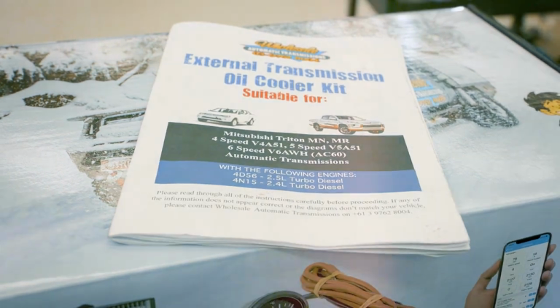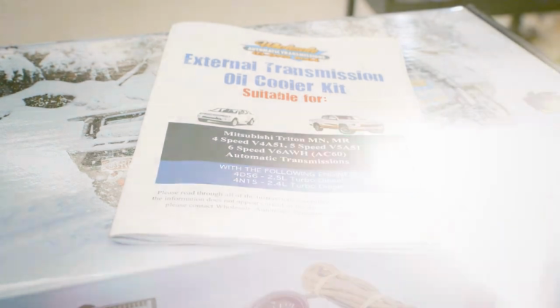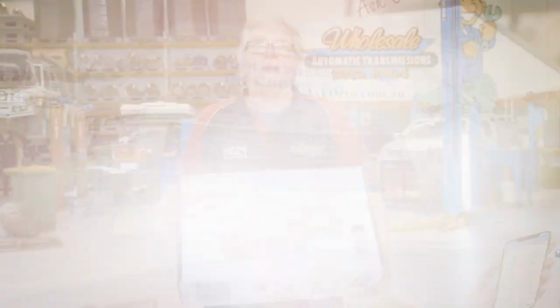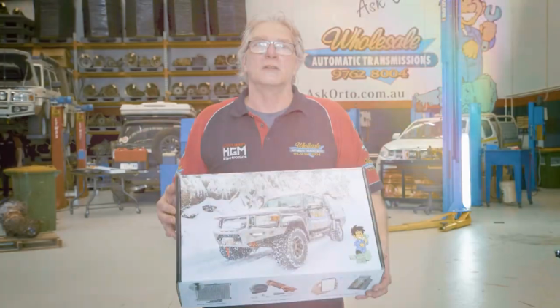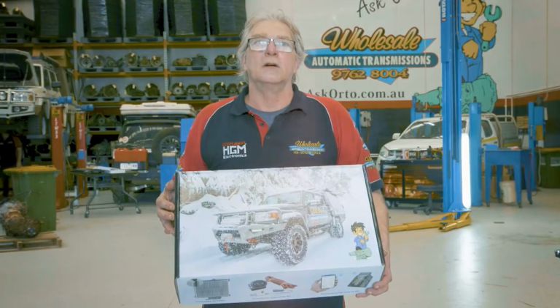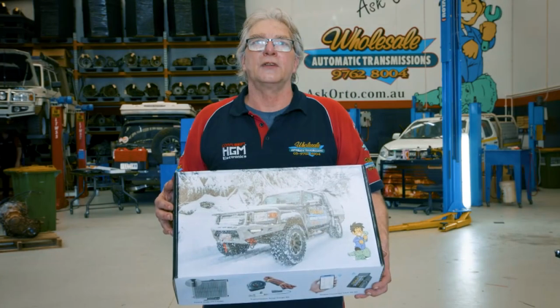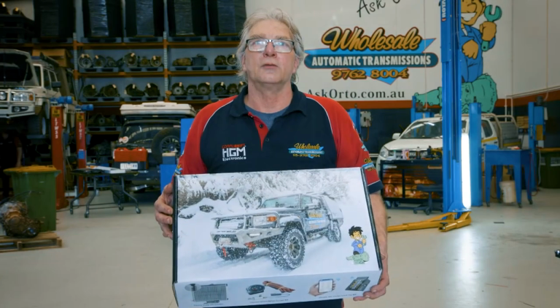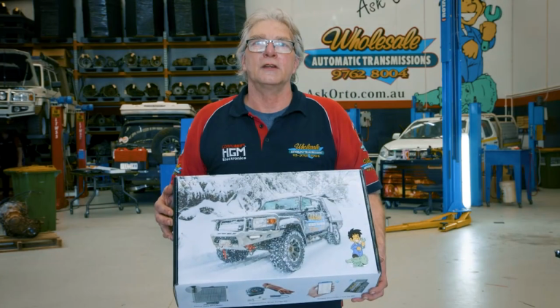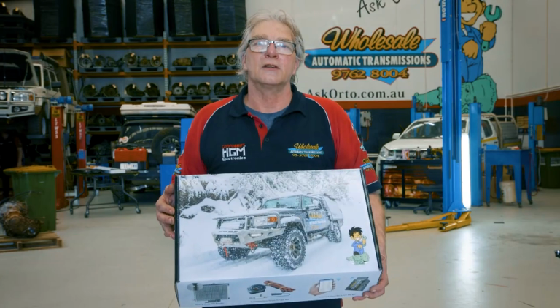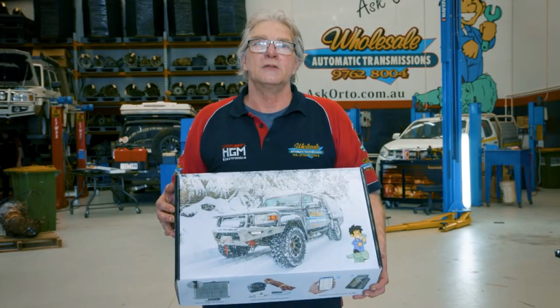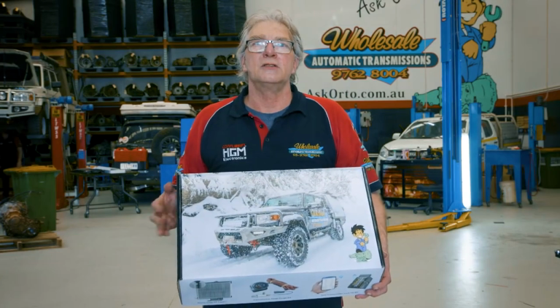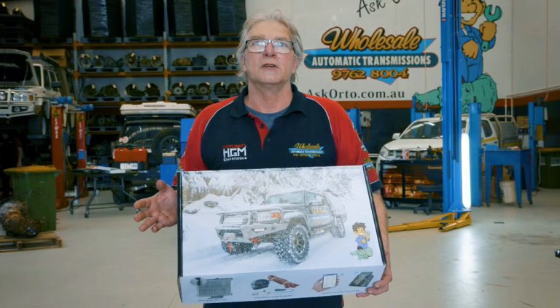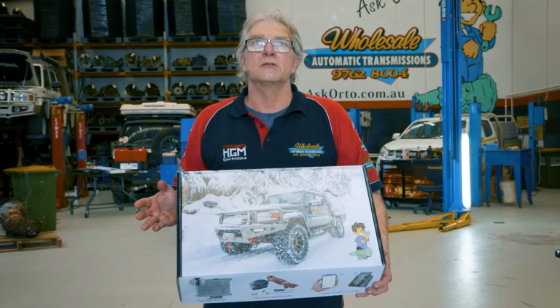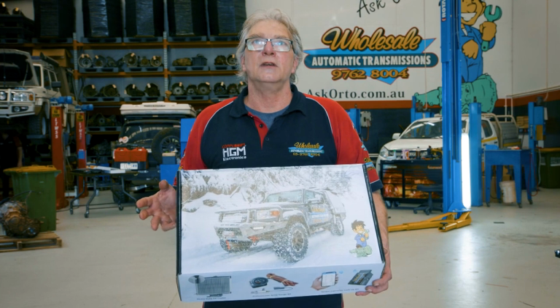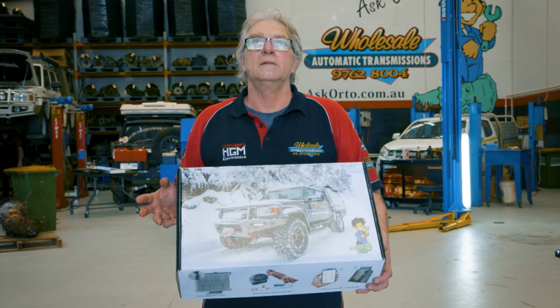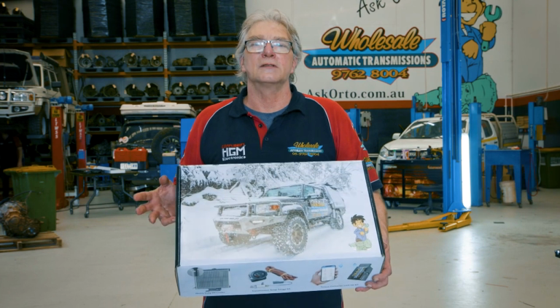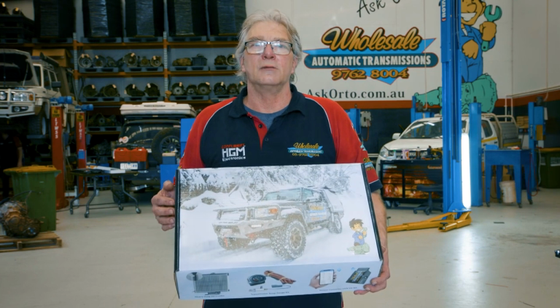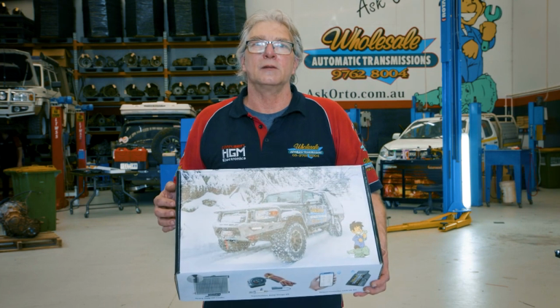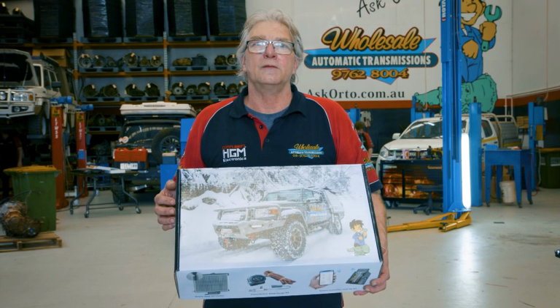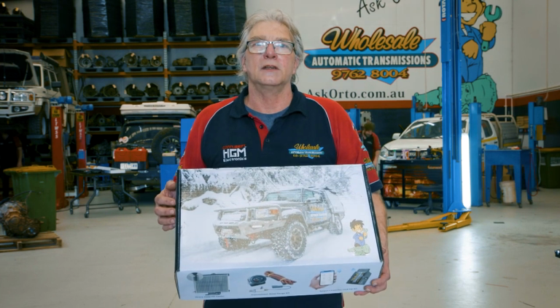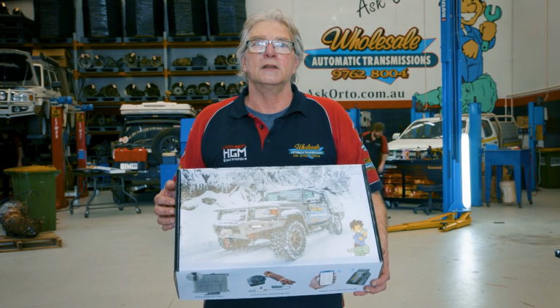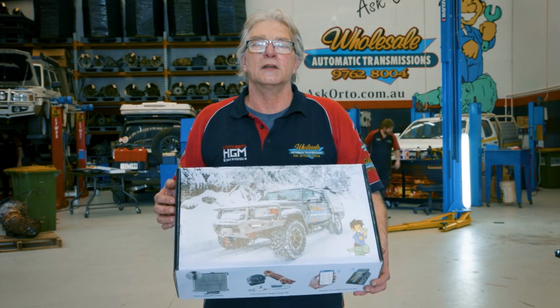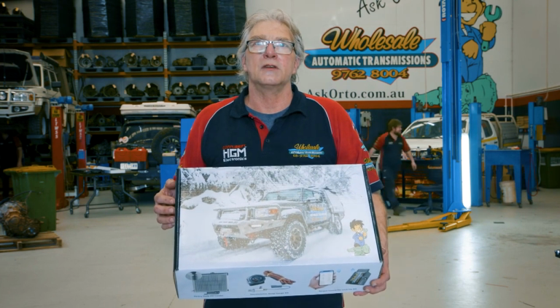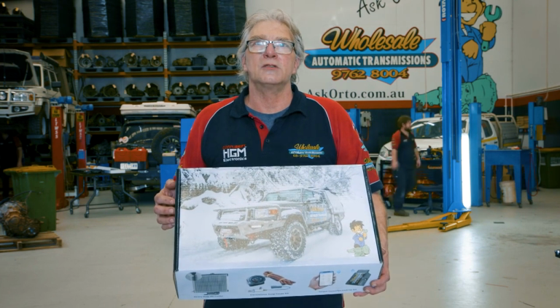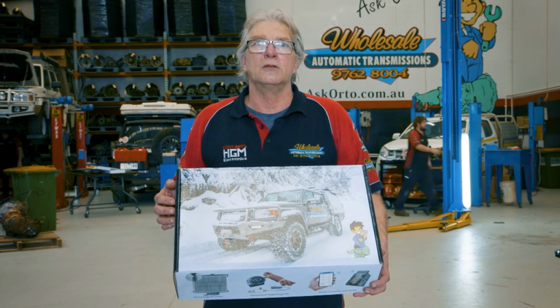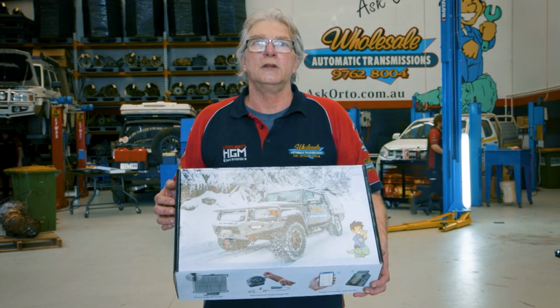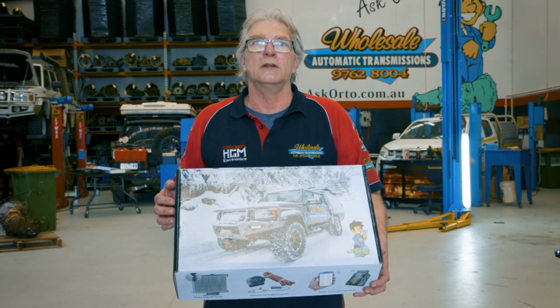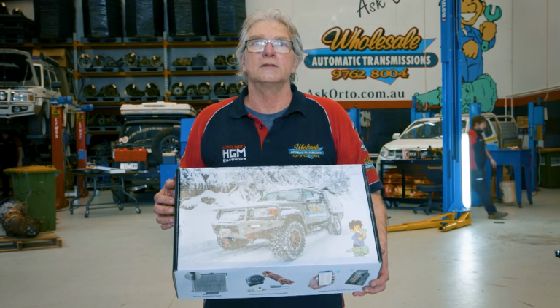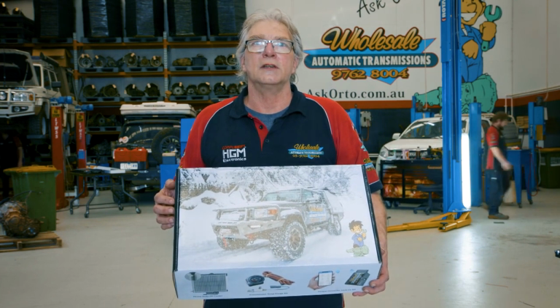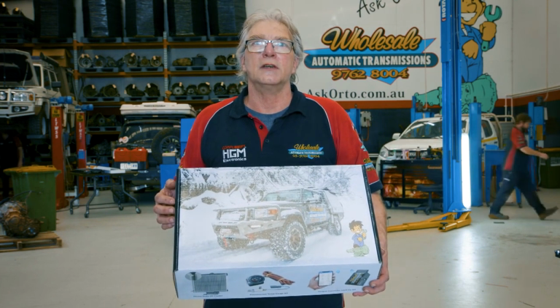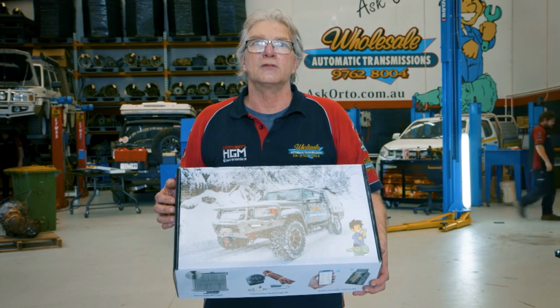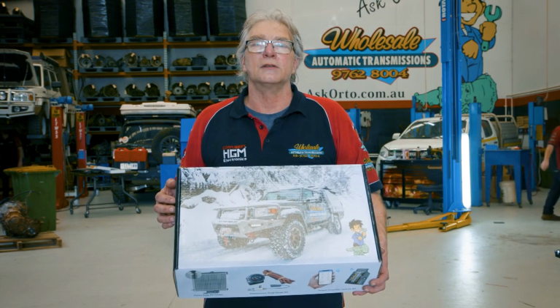Welcome back to Wholesale Automatic Transmissions. My name's Greg and today we're going to be fitting a transmission cooler into a Trident.